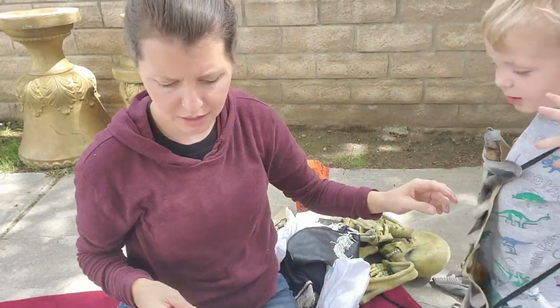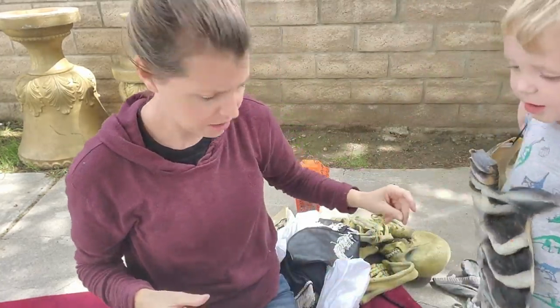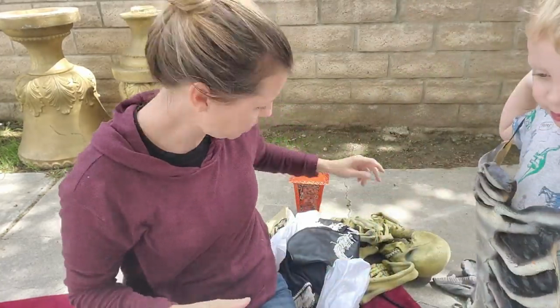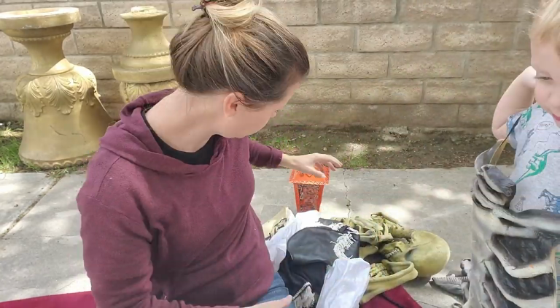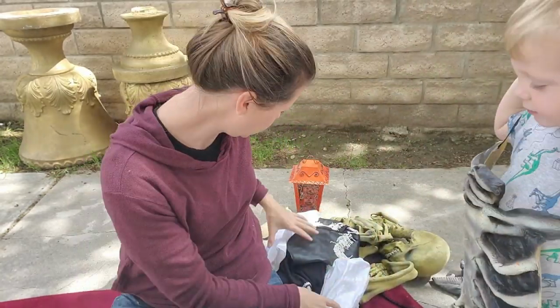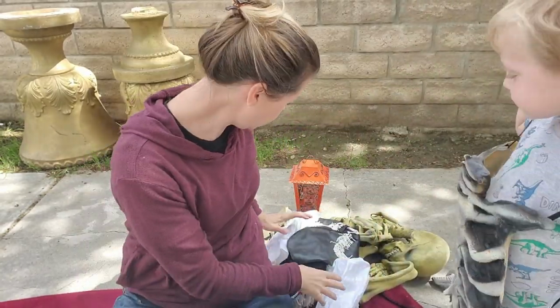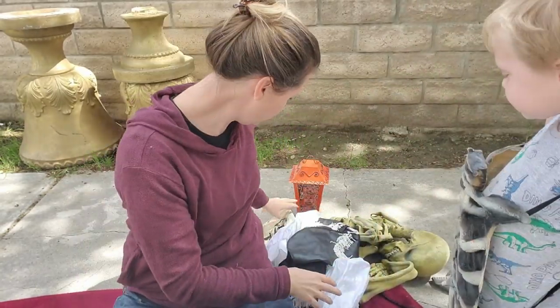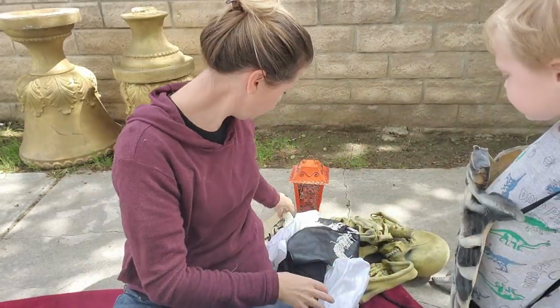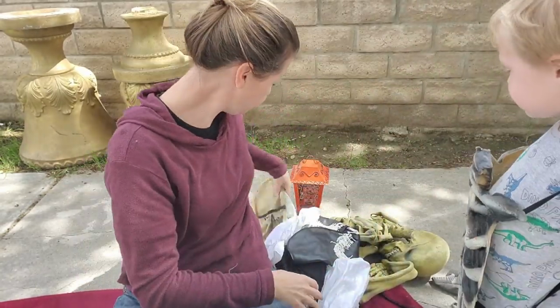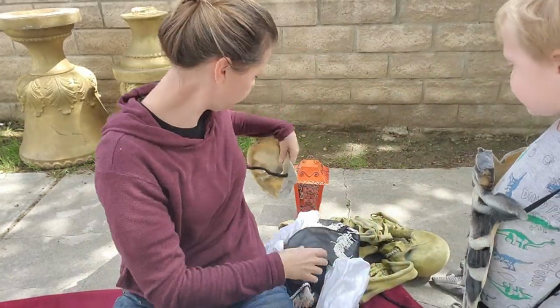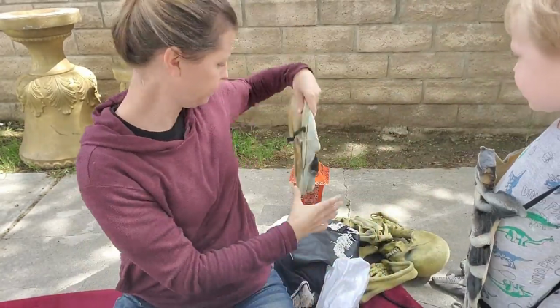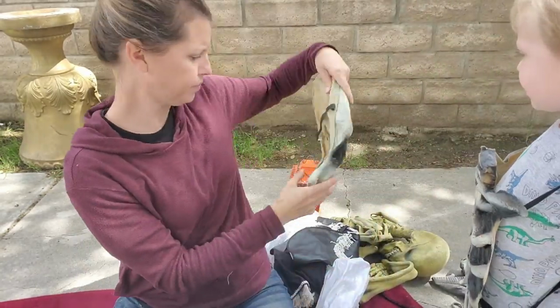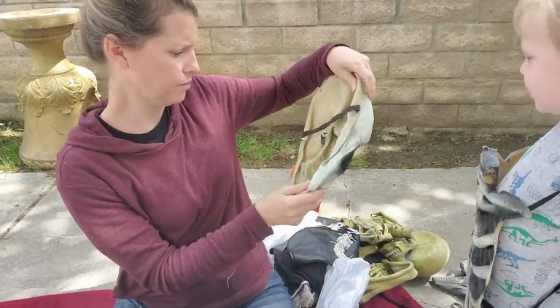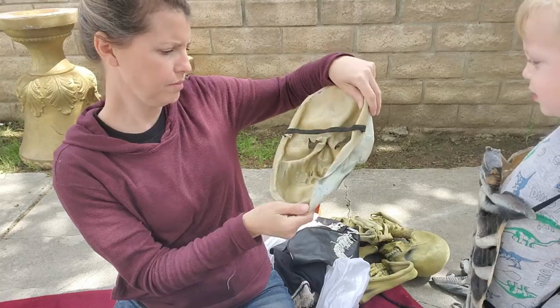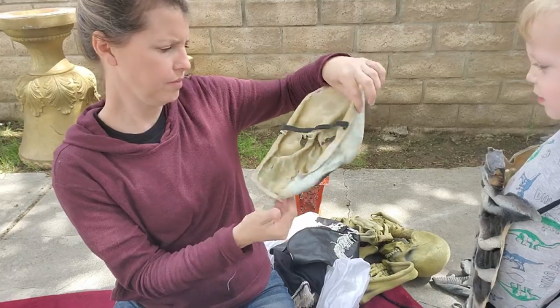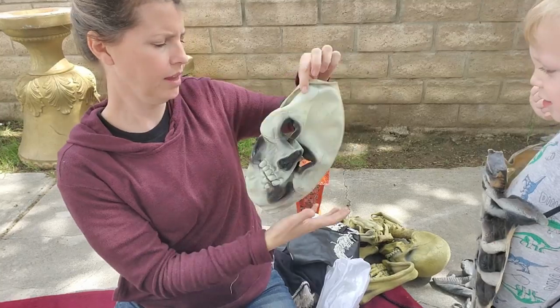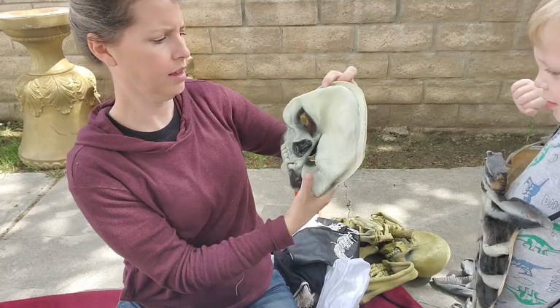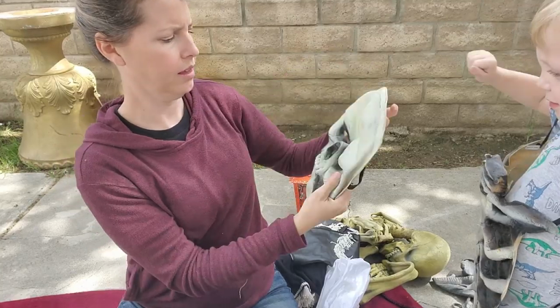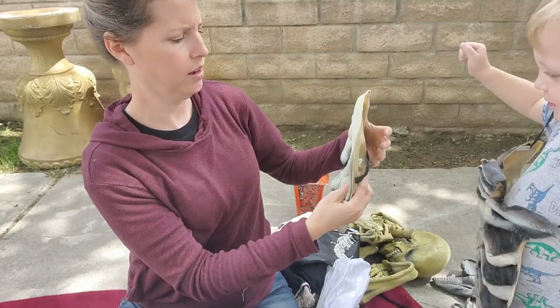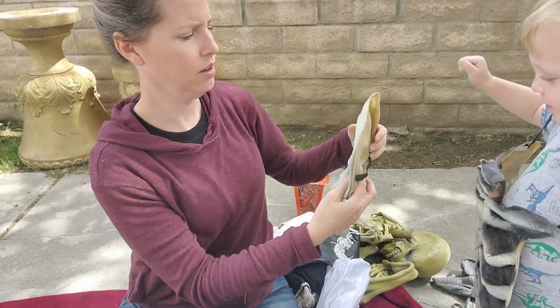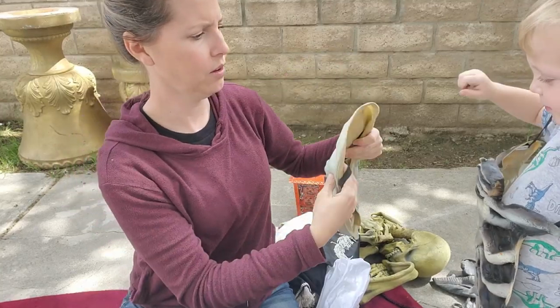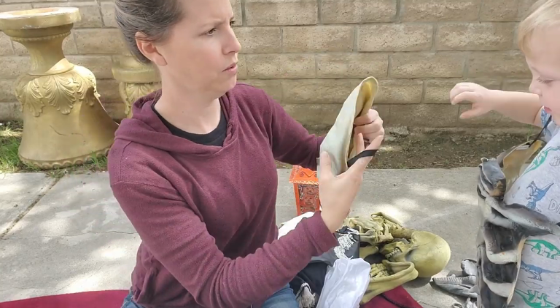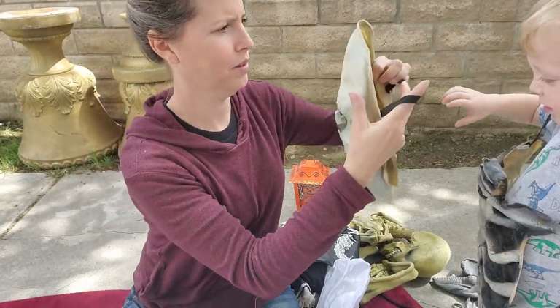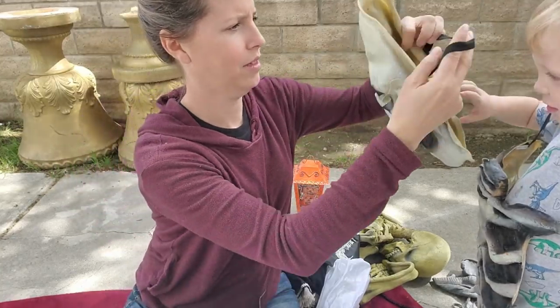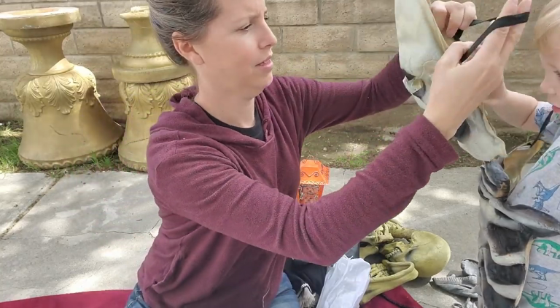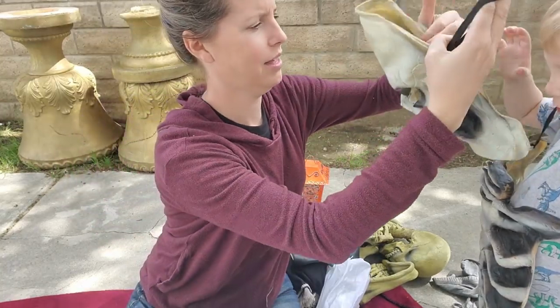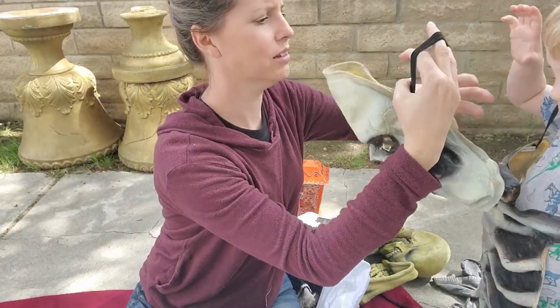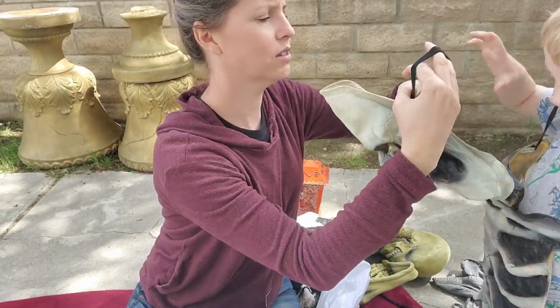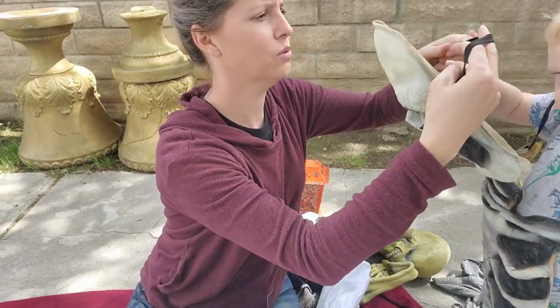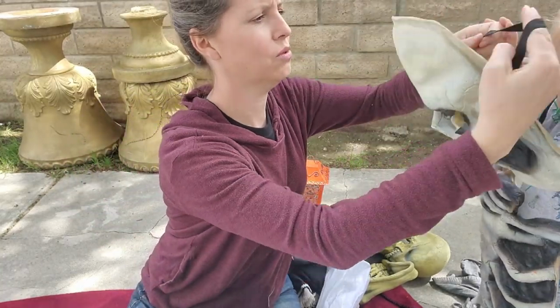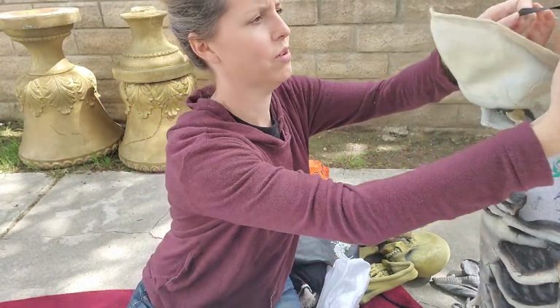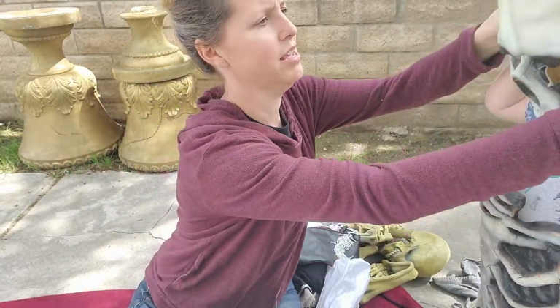Let's get the mask on. There you go — that is so cool!